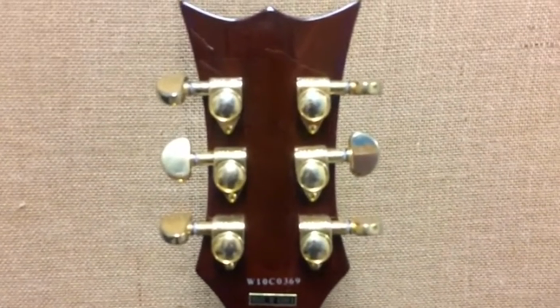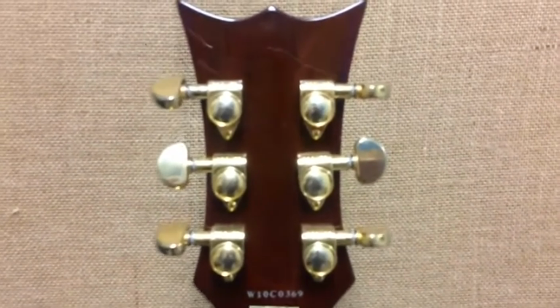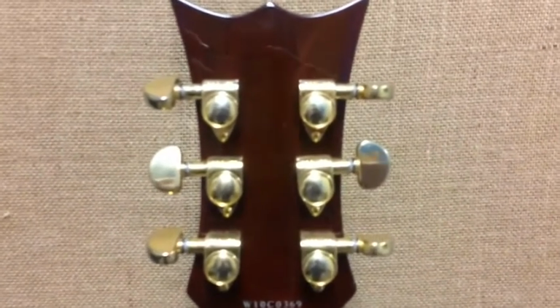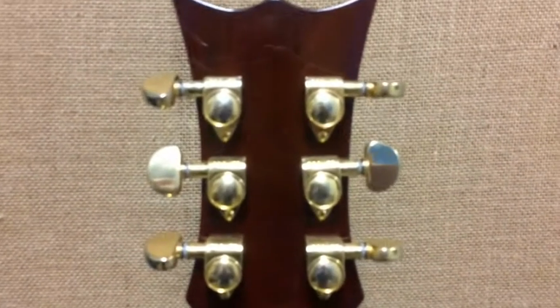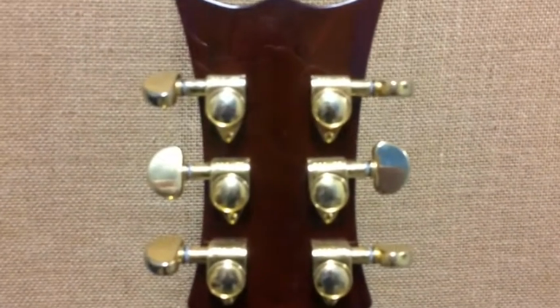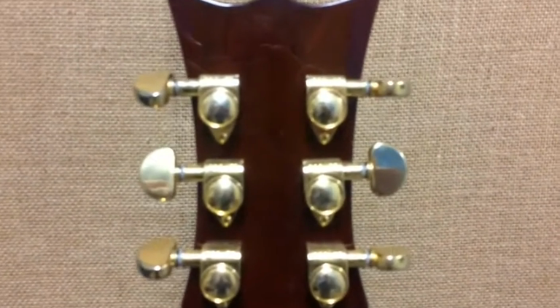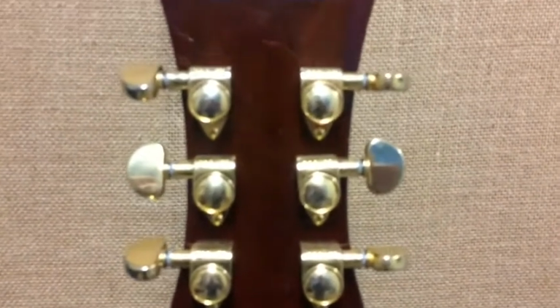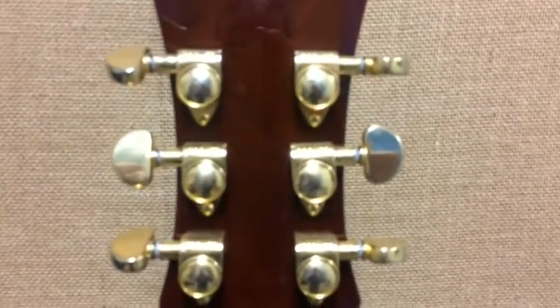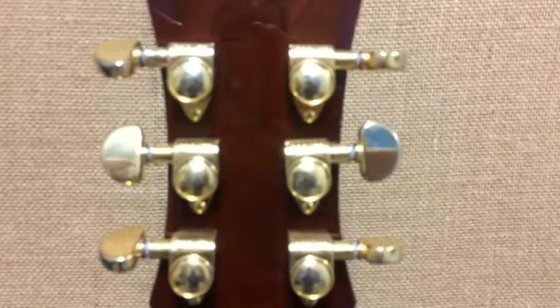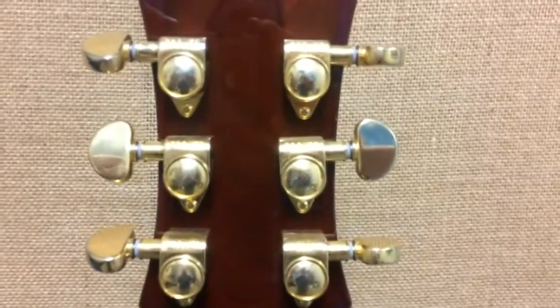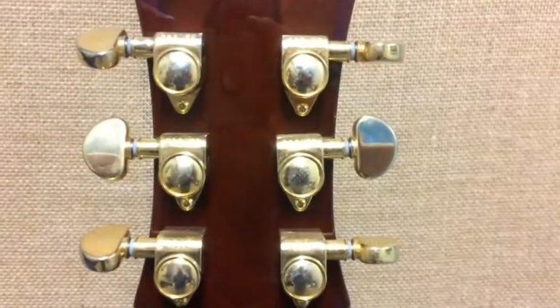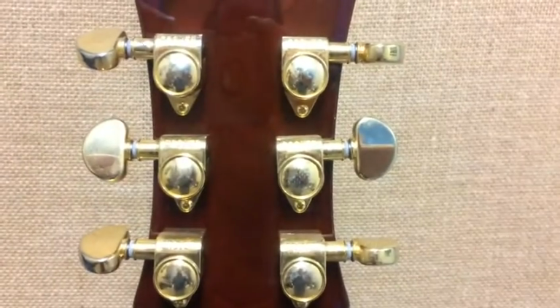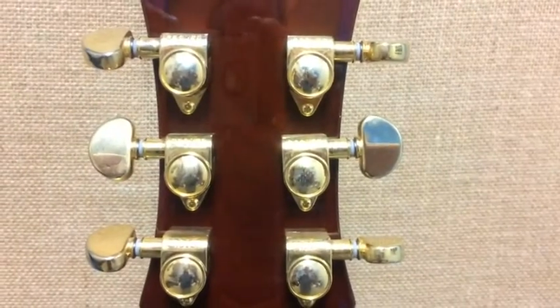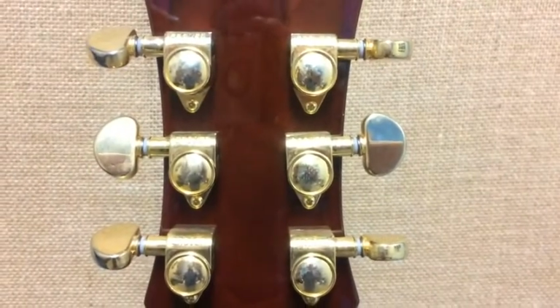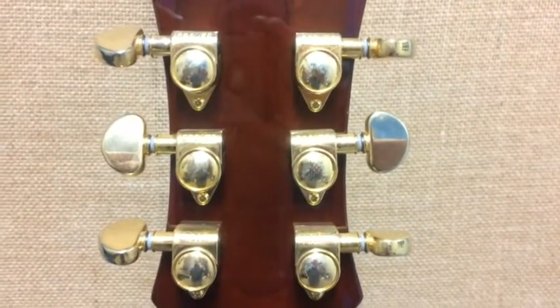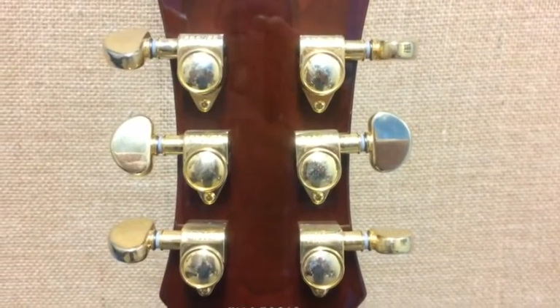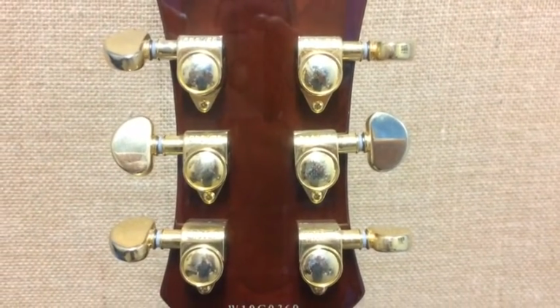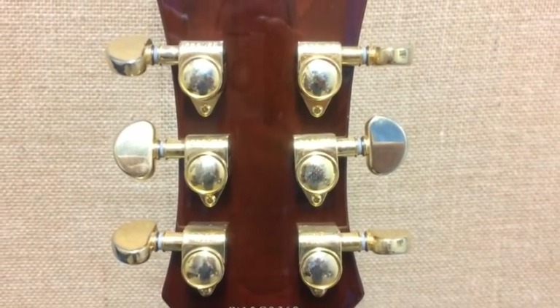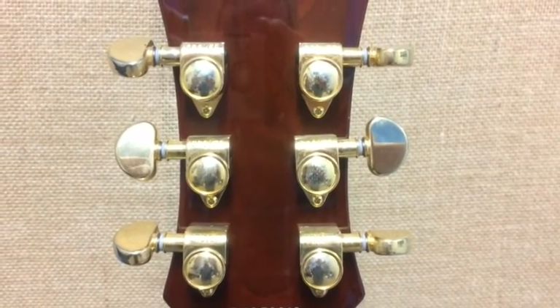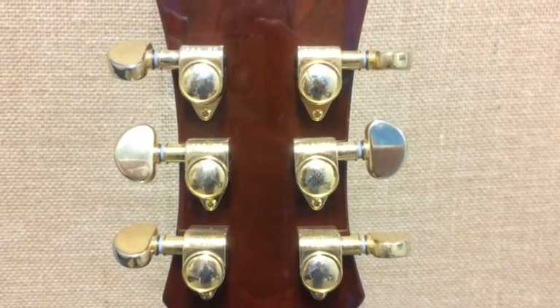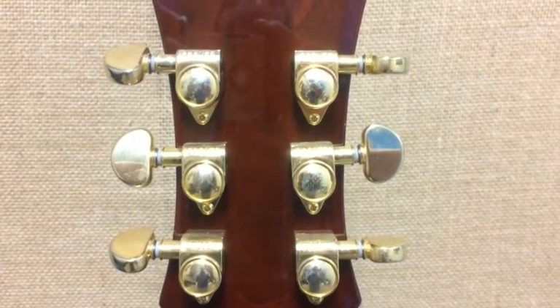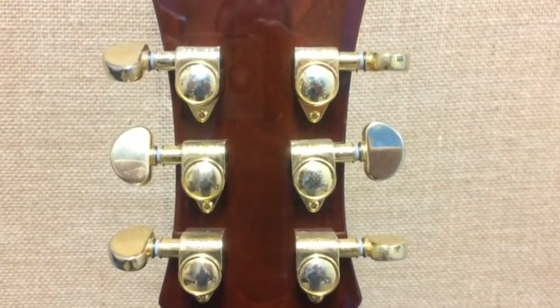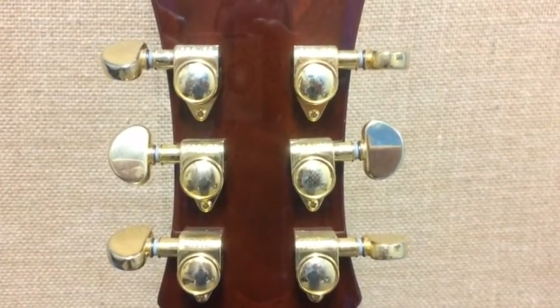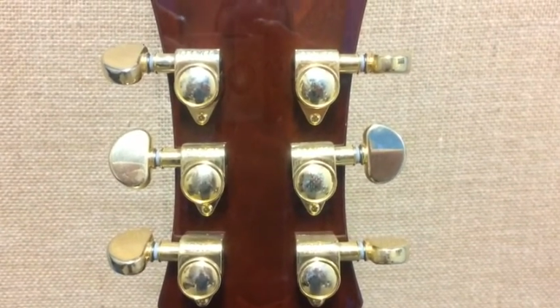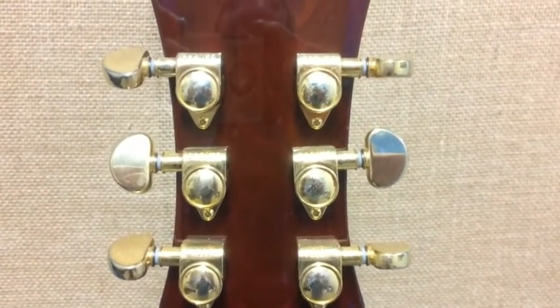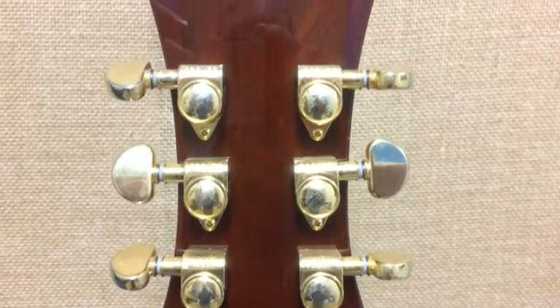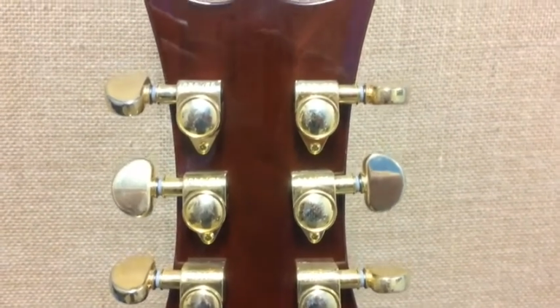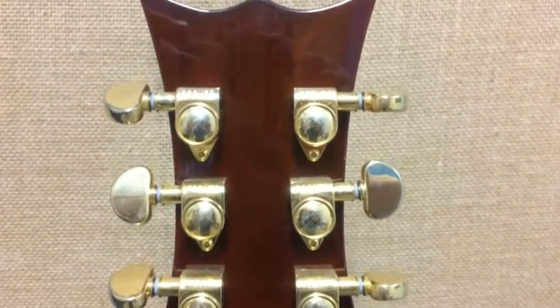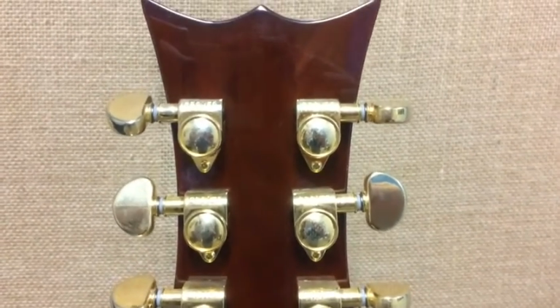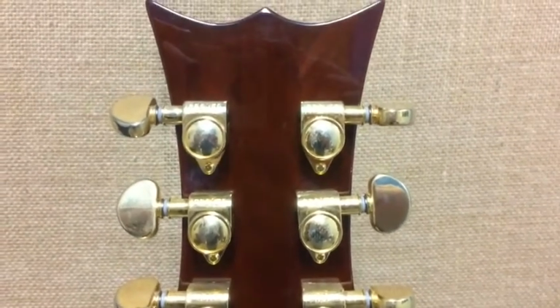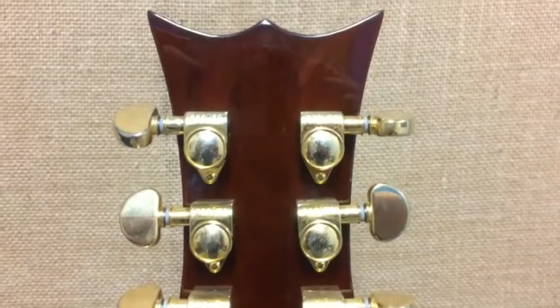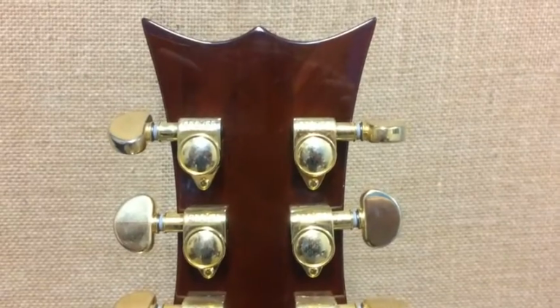It's a 22 fret instrument, features Premier Series inlays and scrape binding, as well as Grover tuners, which you can see there in the photo.